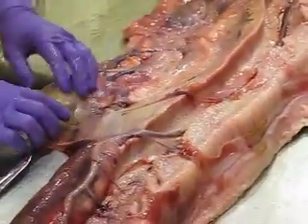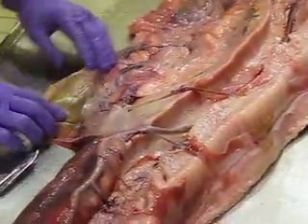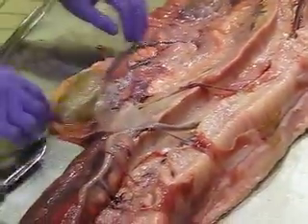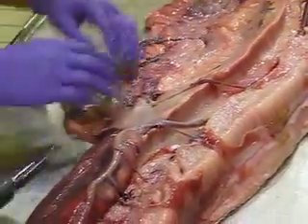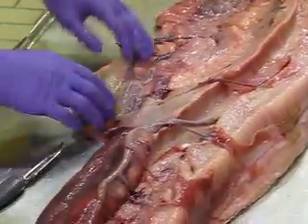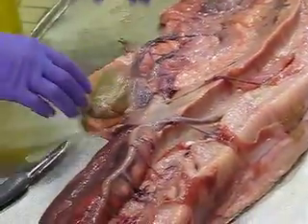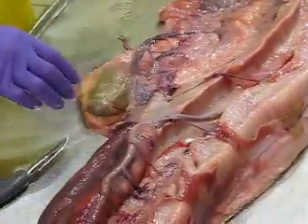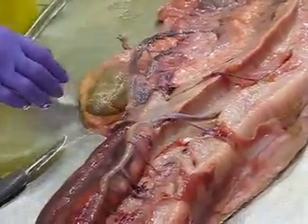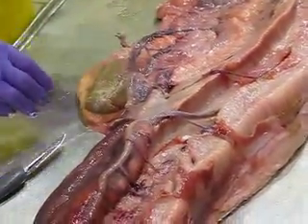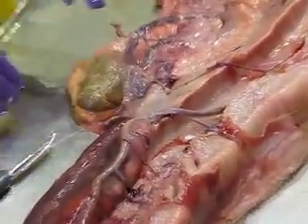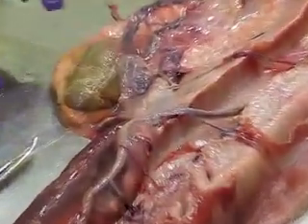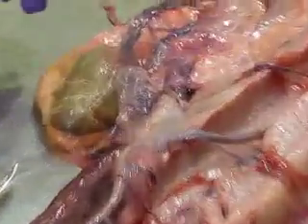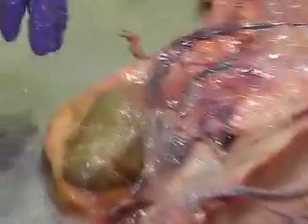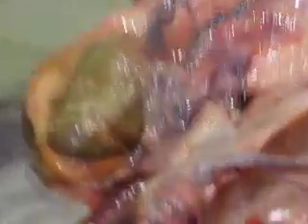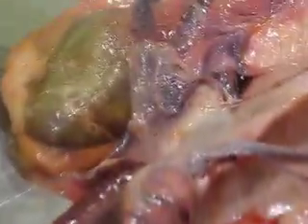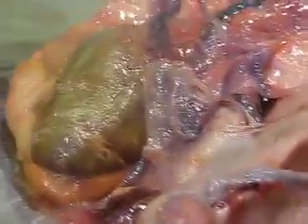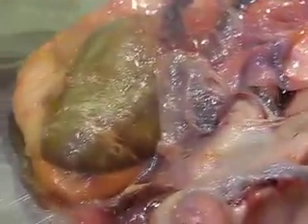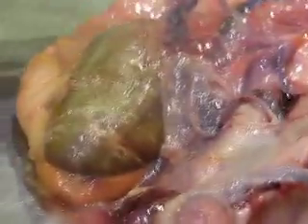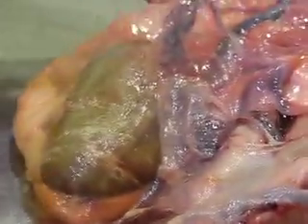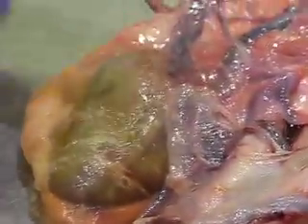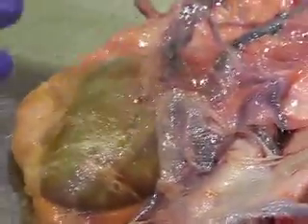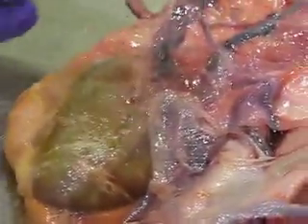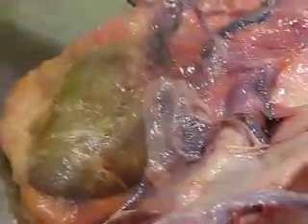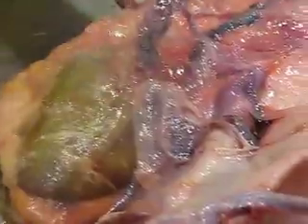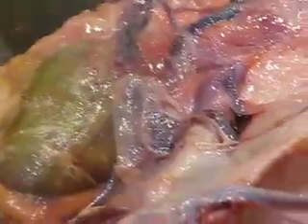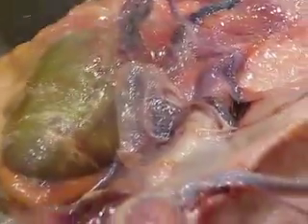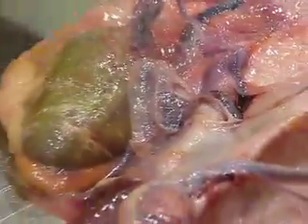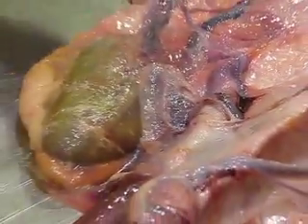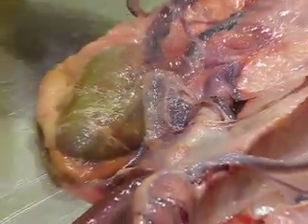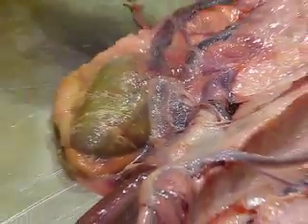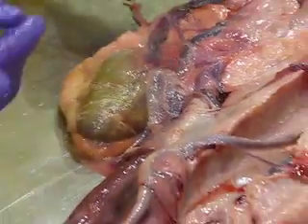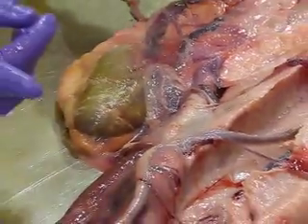Usually the spleen, the pancreas, and the gallbladder in snakes are pretty close together, and that's especially true in the Boa.